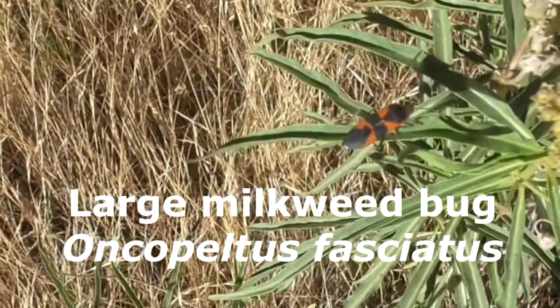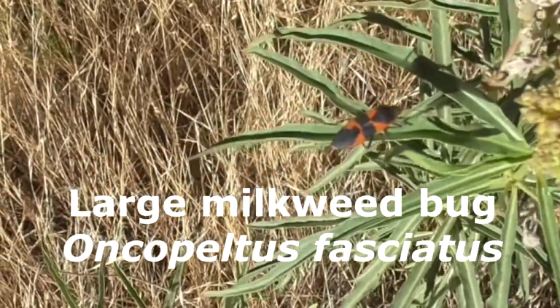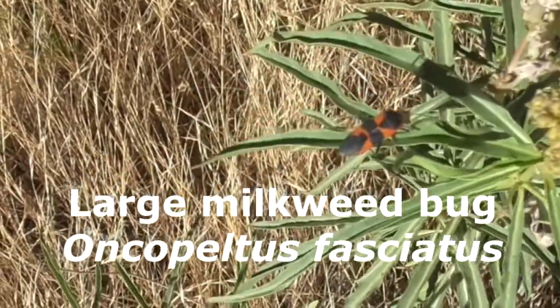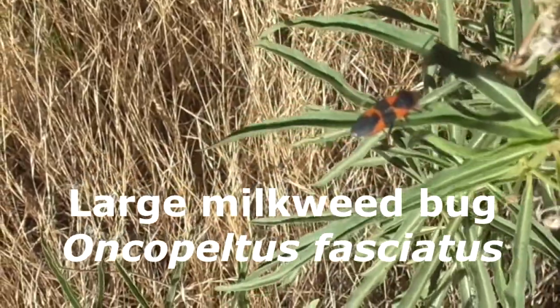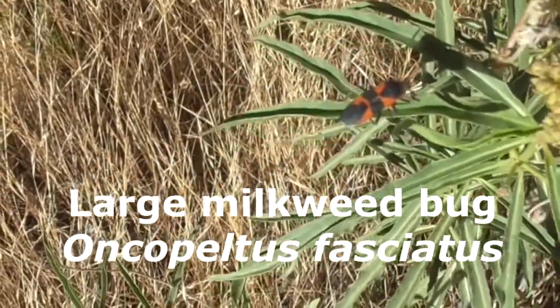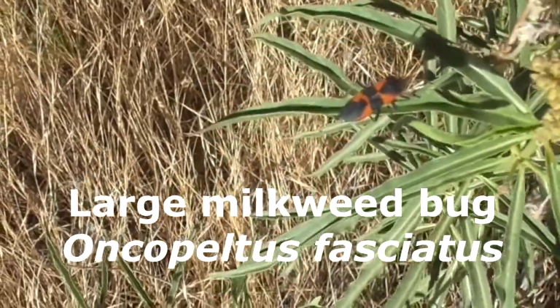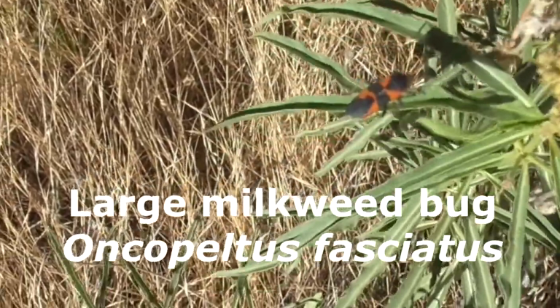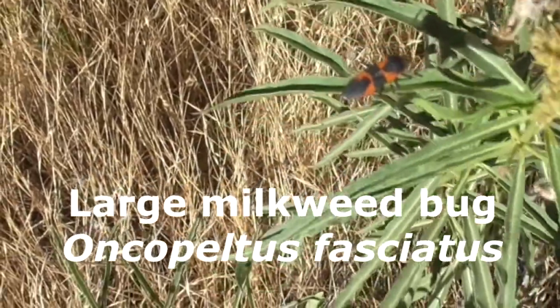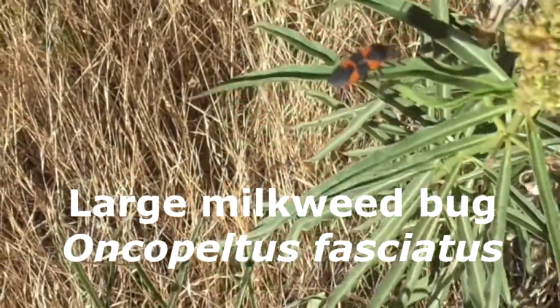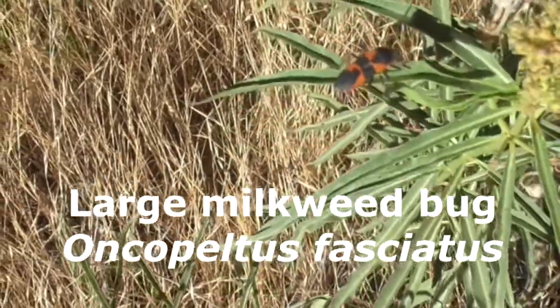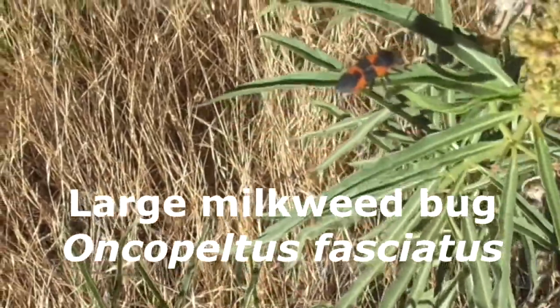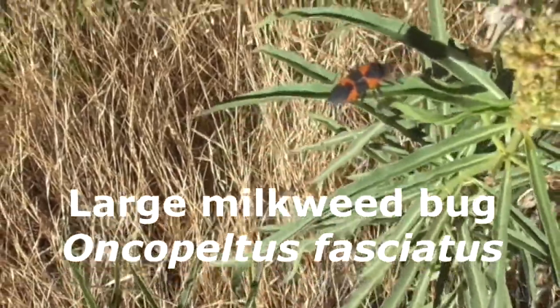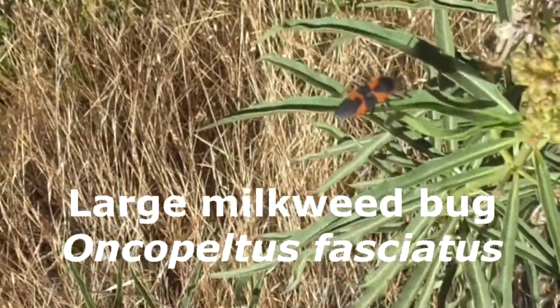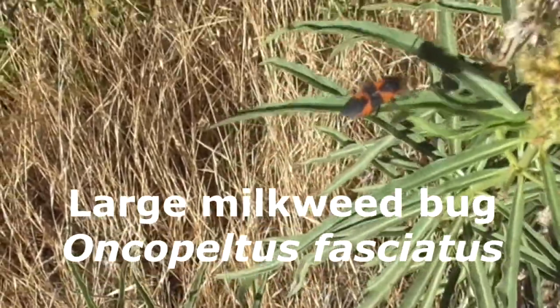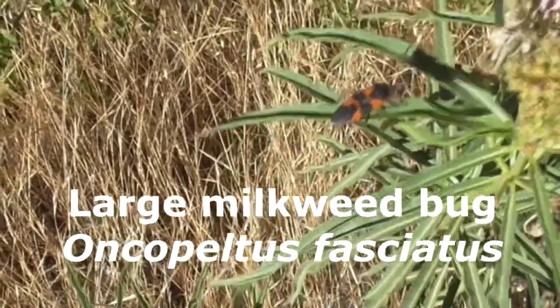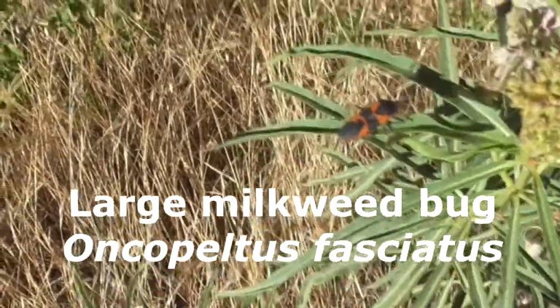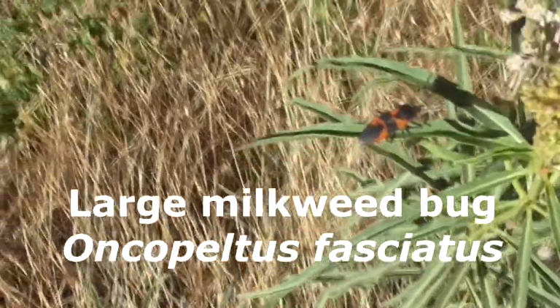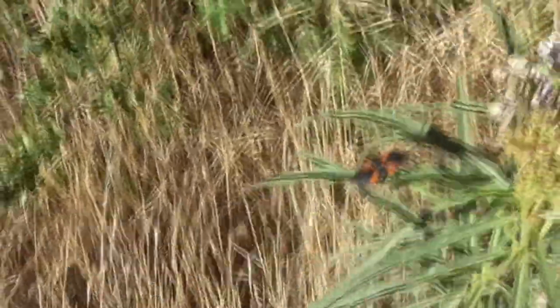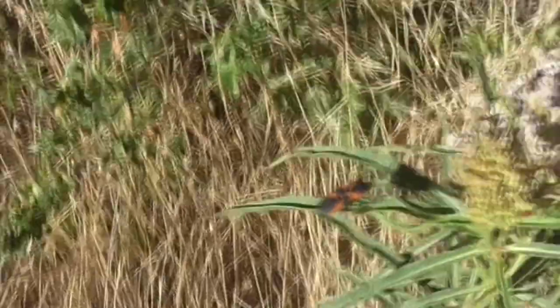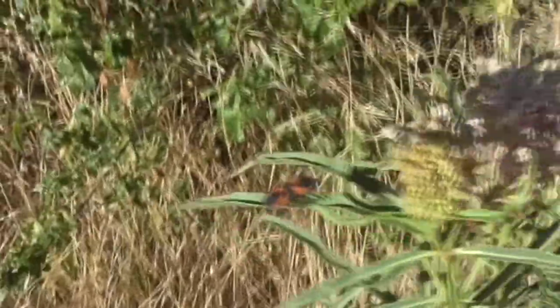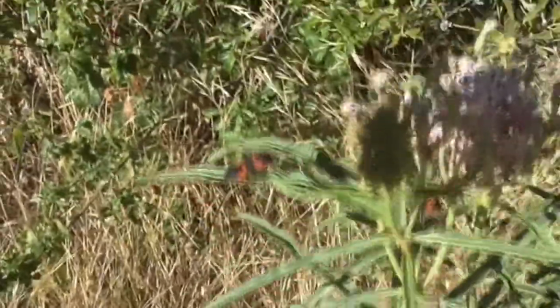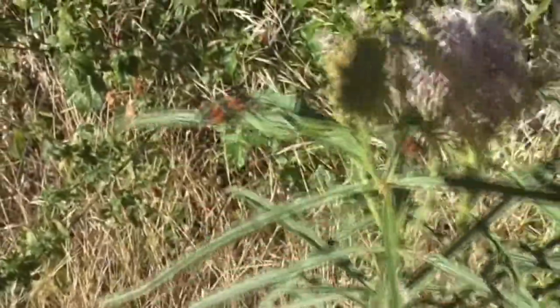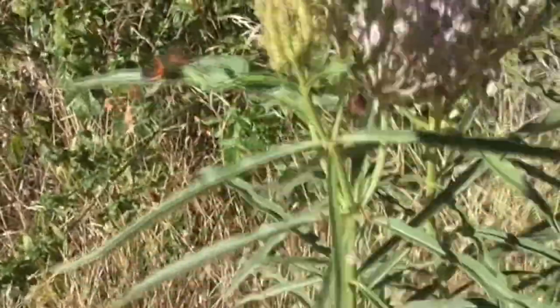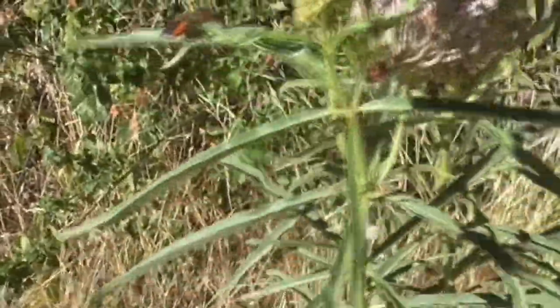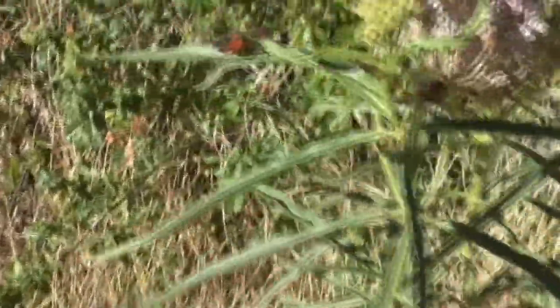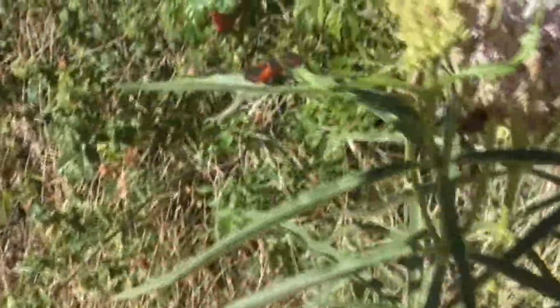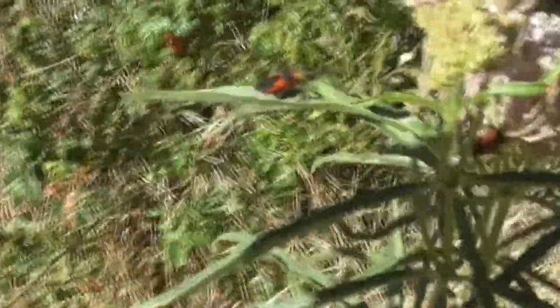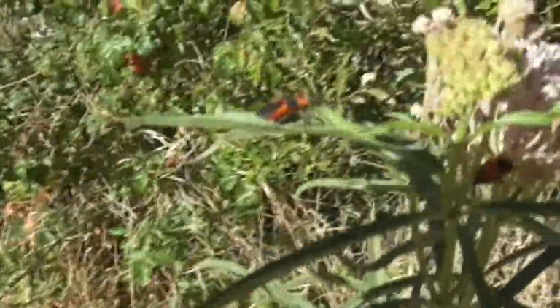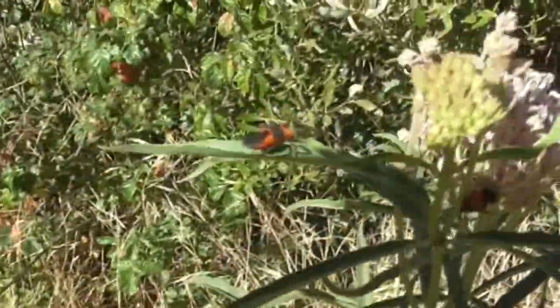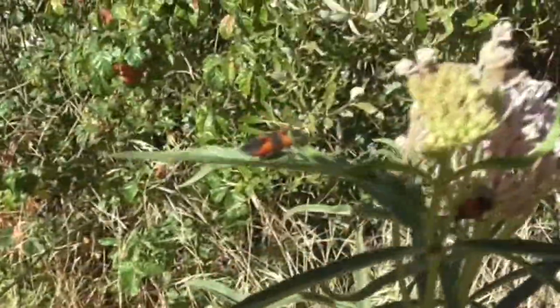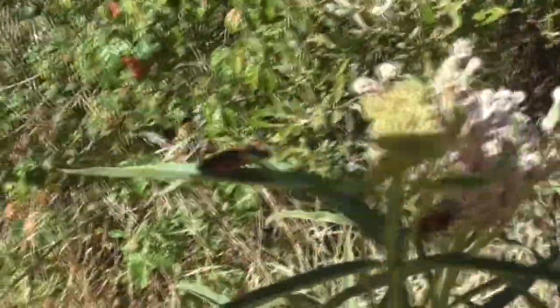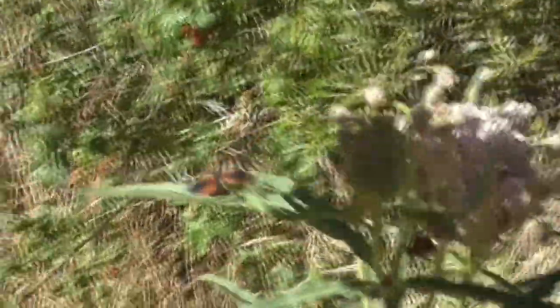Ancopeltus fasciatus. You find him throughout North America, down to Costa Rica, even the Caribbean.